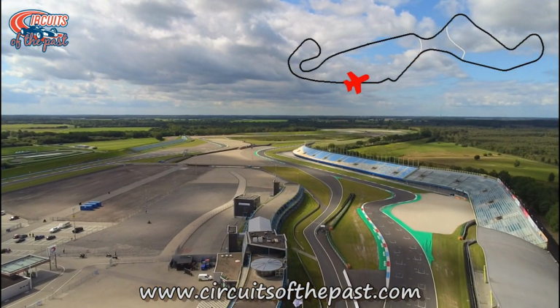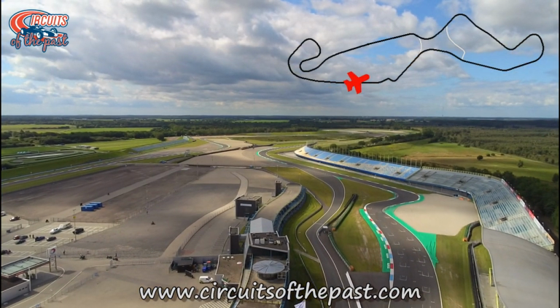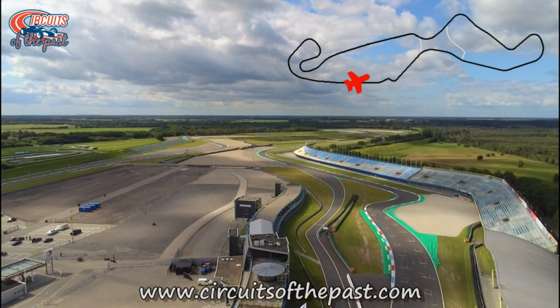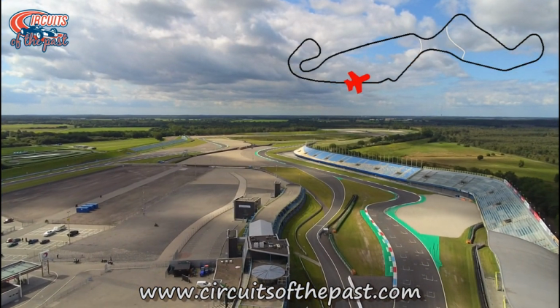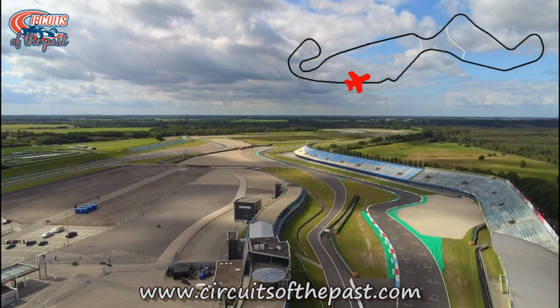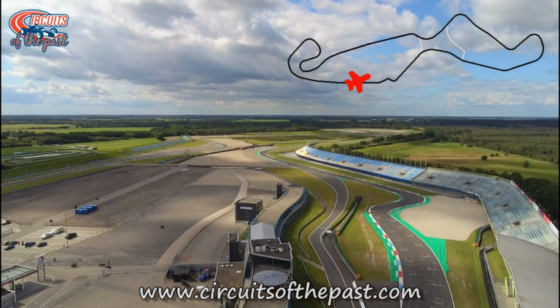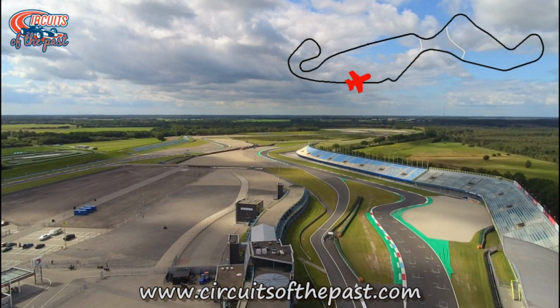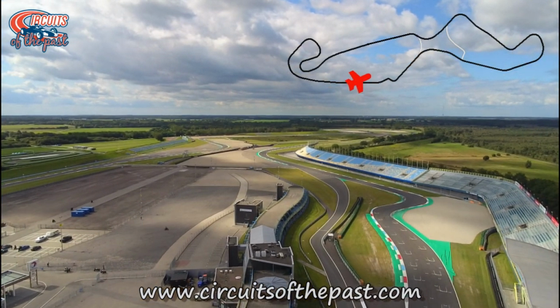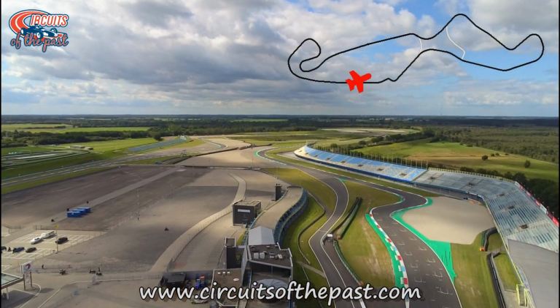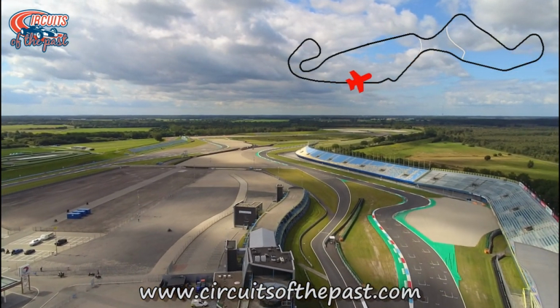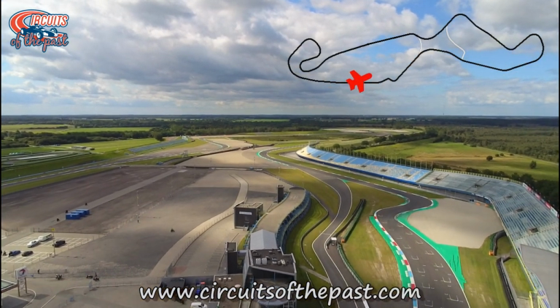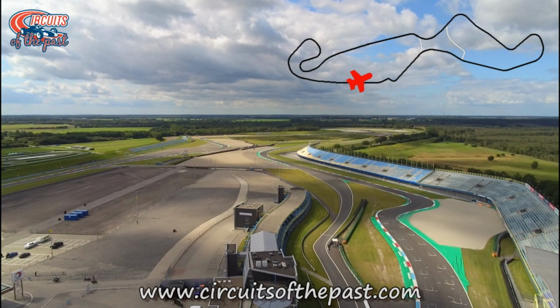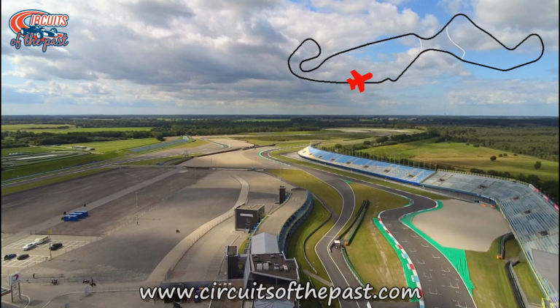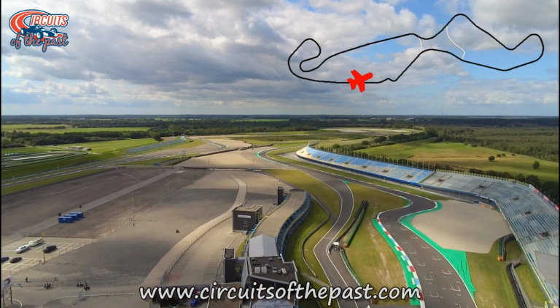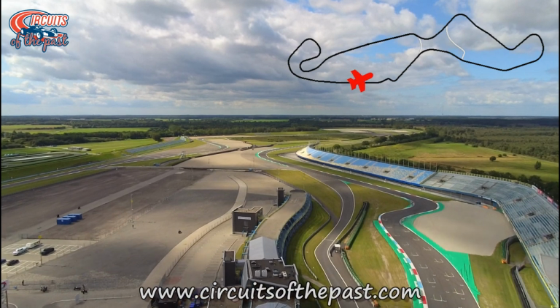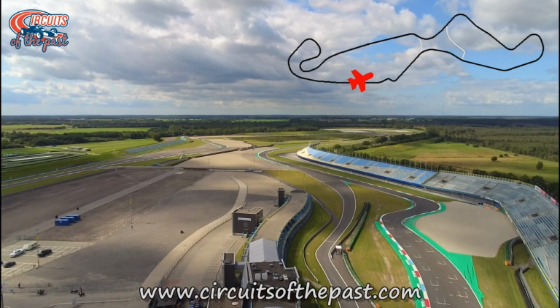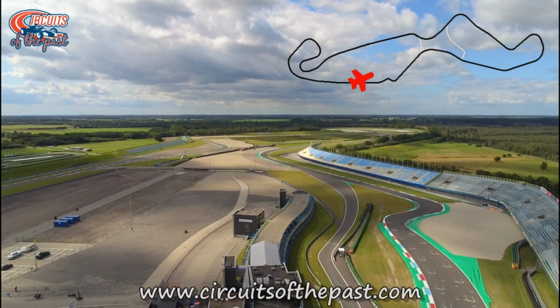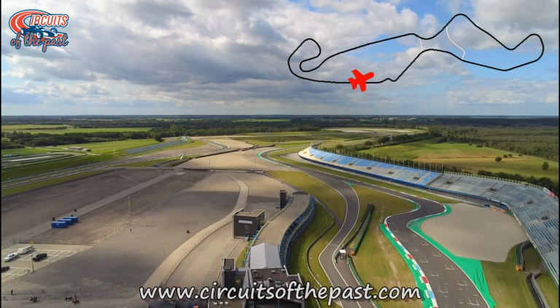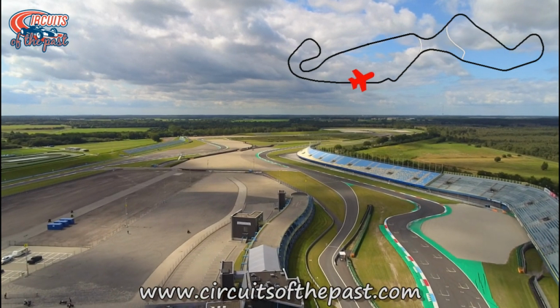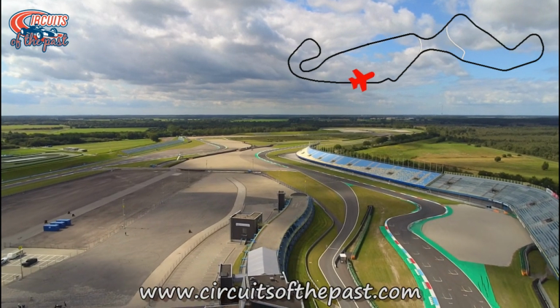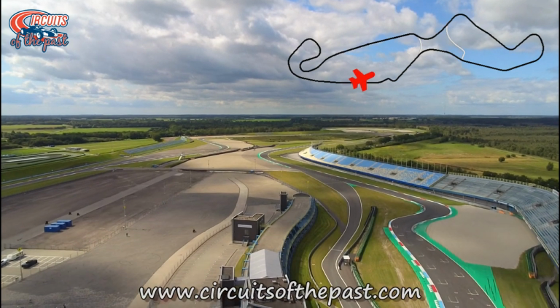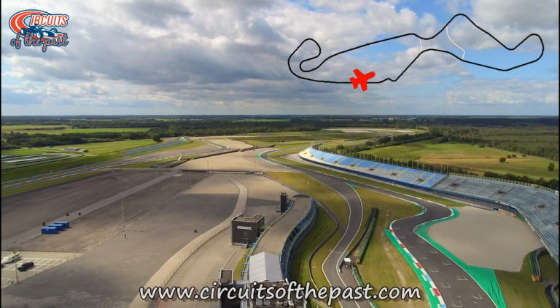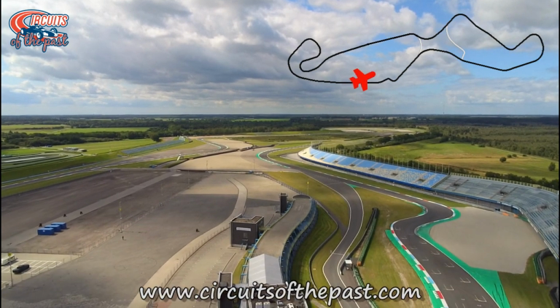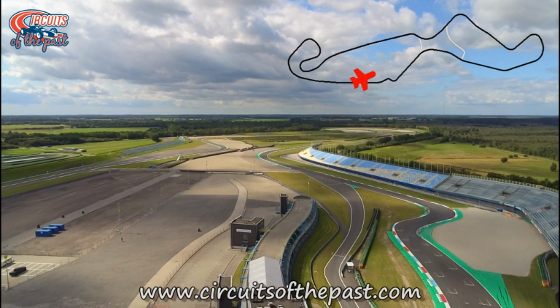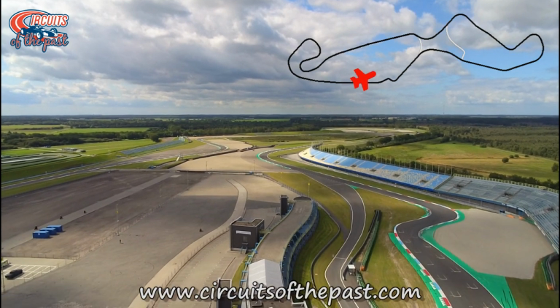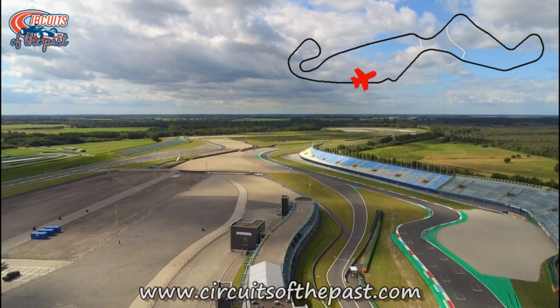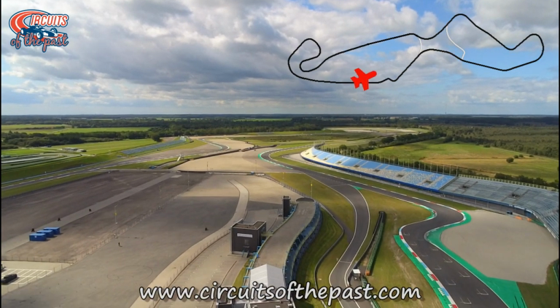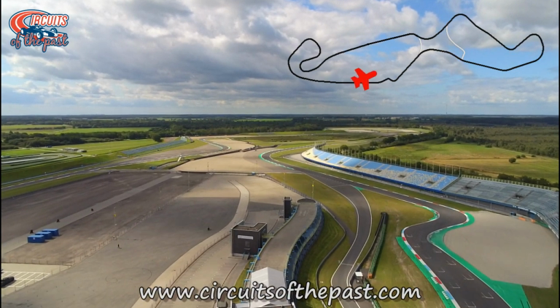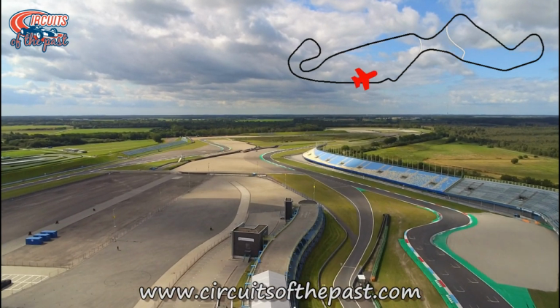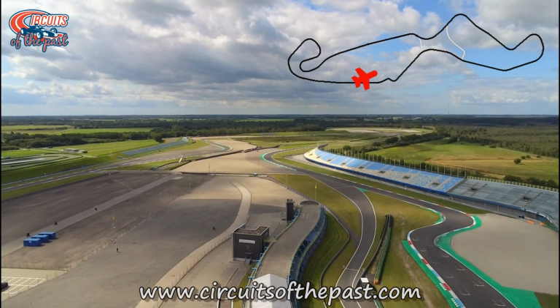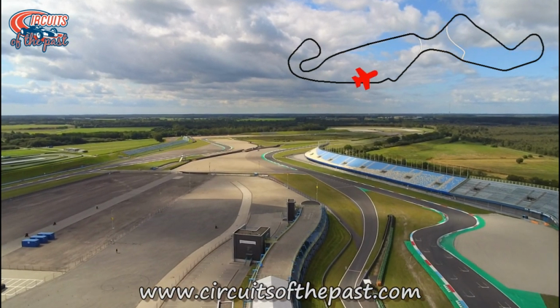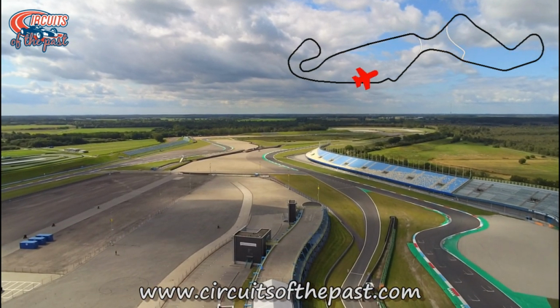After our flying finish, we're now flying over the pit building to a huge infield at the Circuit of Assen.